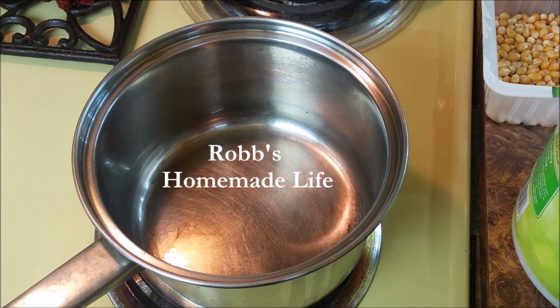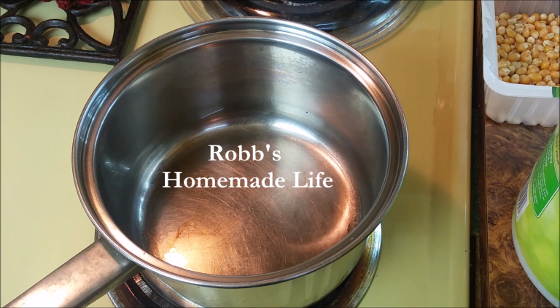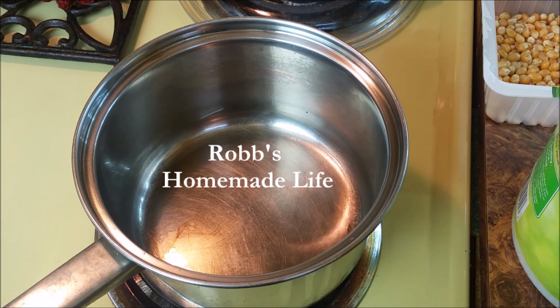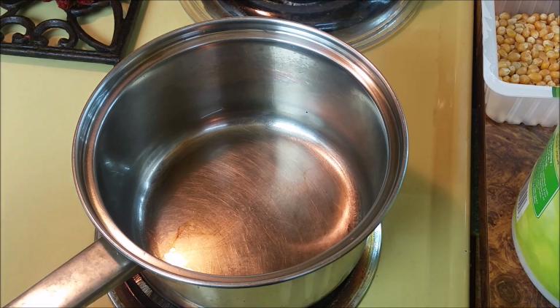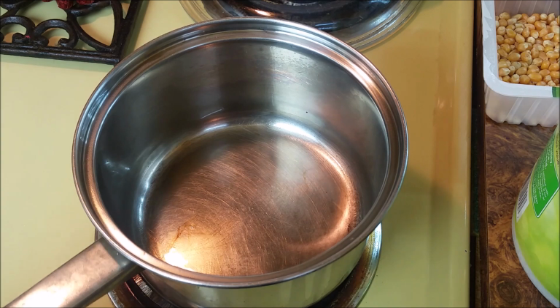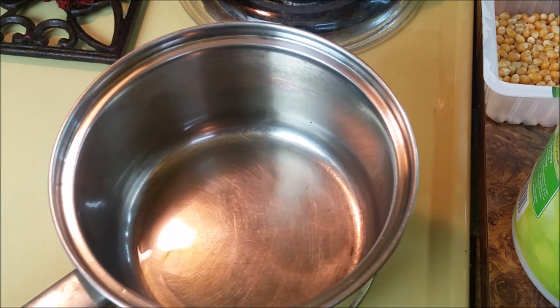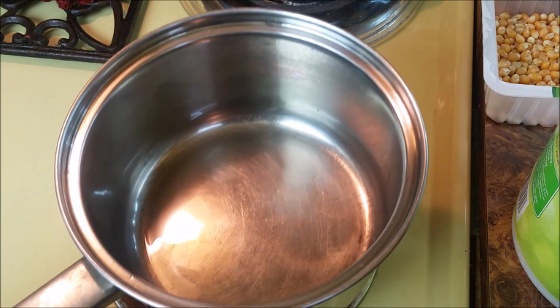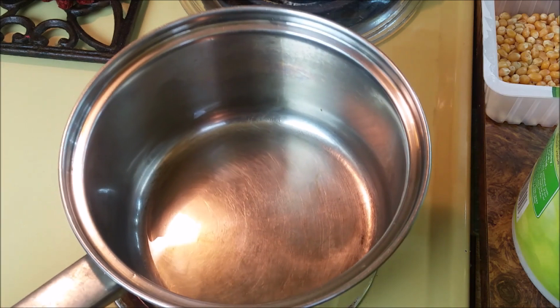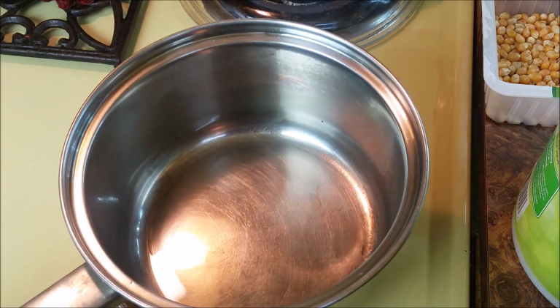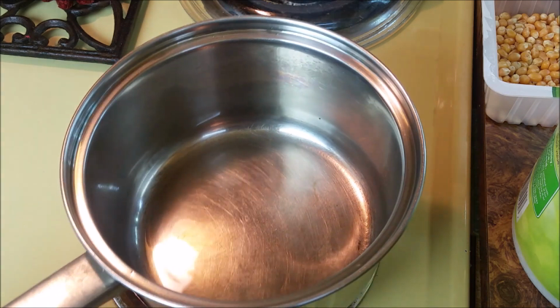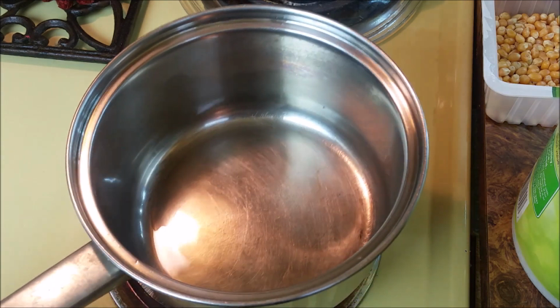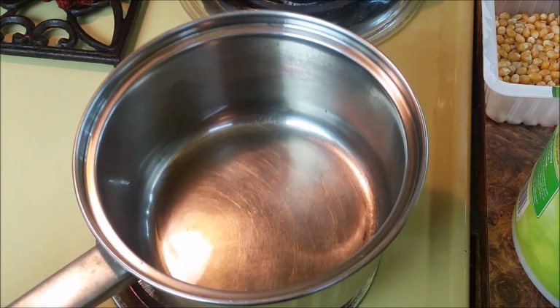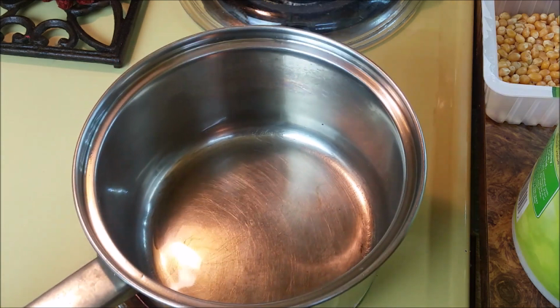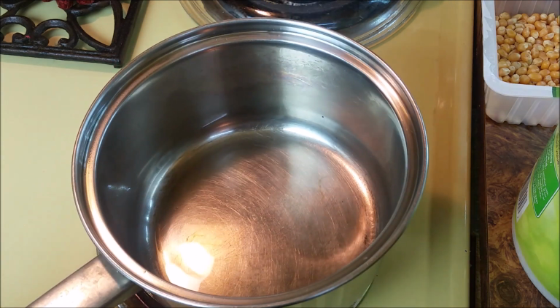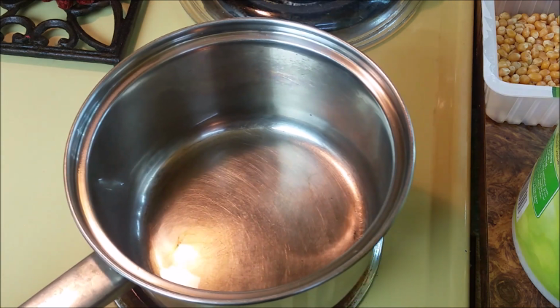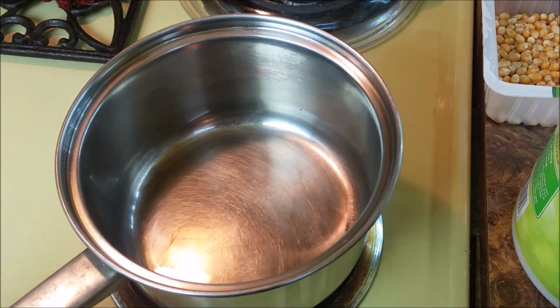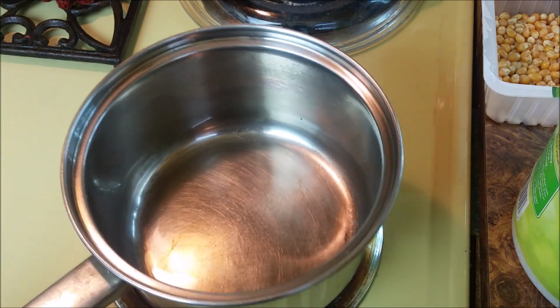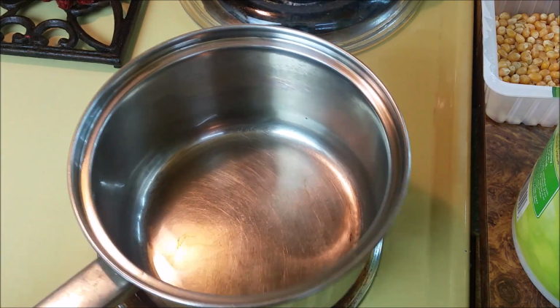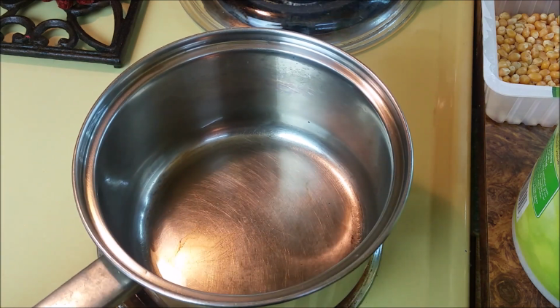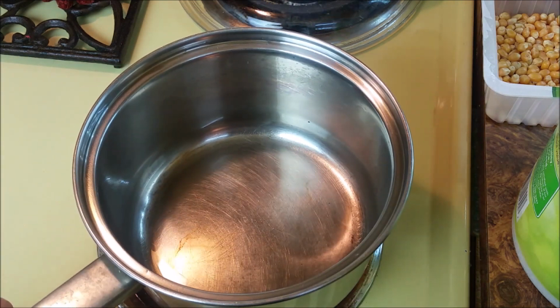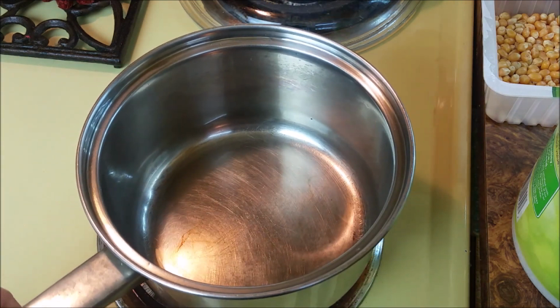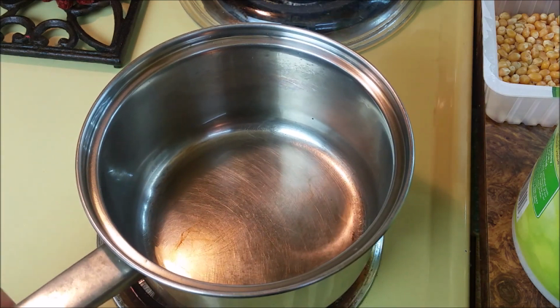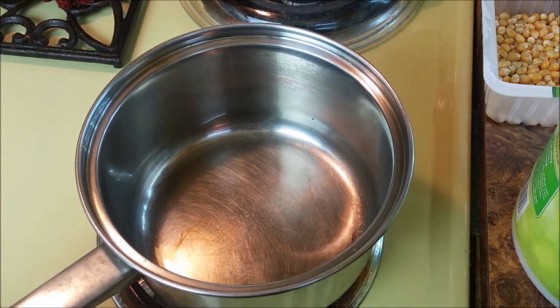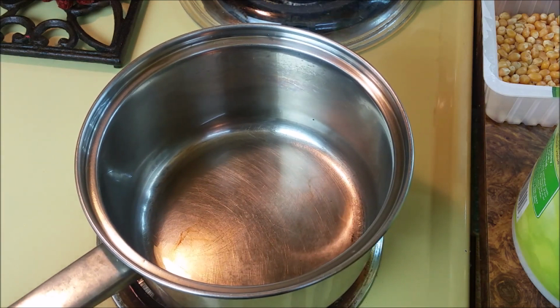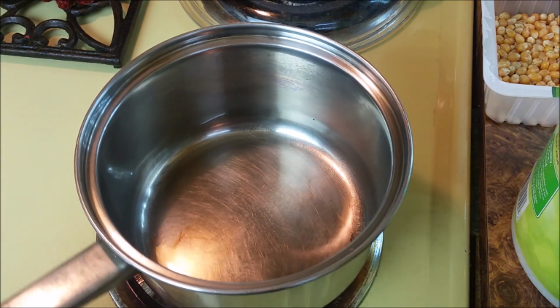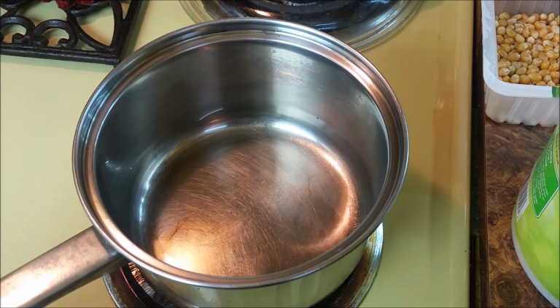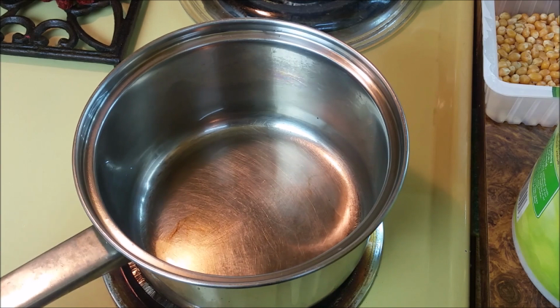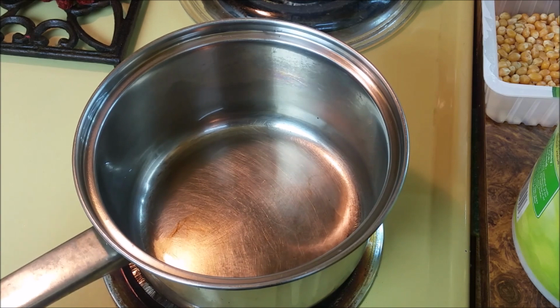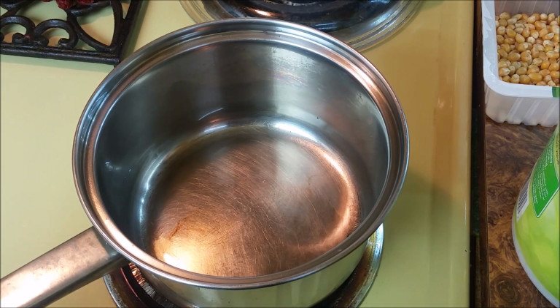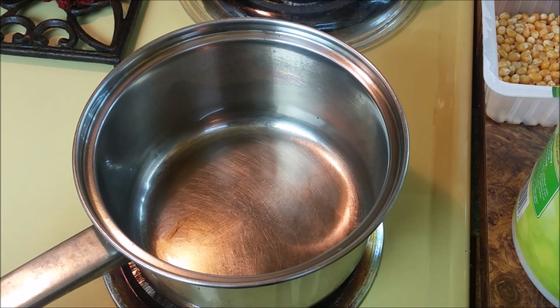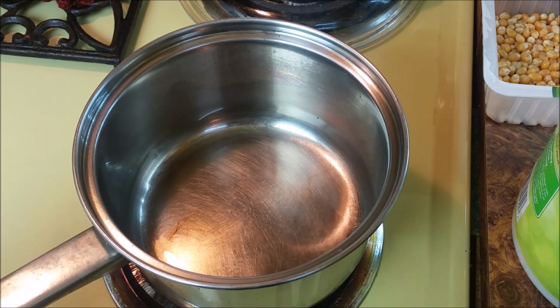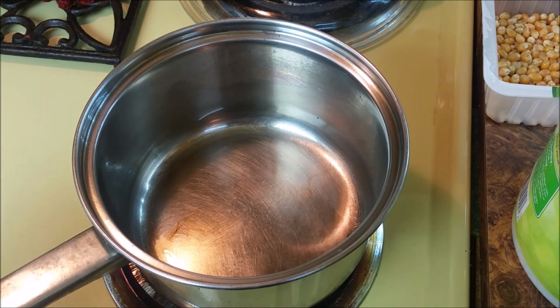Hey, YouTubers. Most people have never made stovetop popcorn in their life. I'm going to show you how easy it is — it's surprisingly easy.